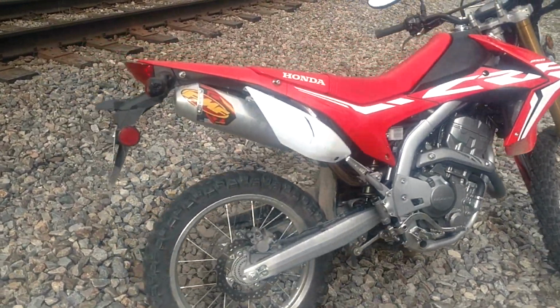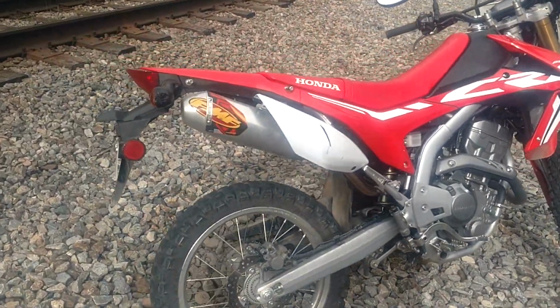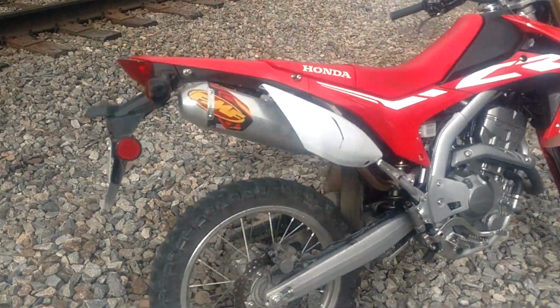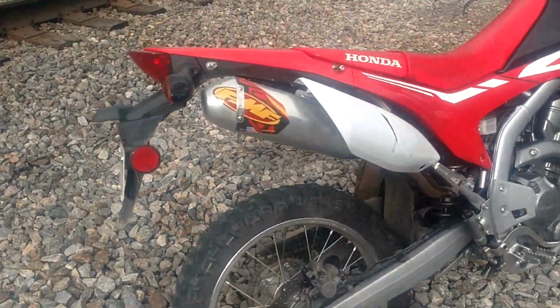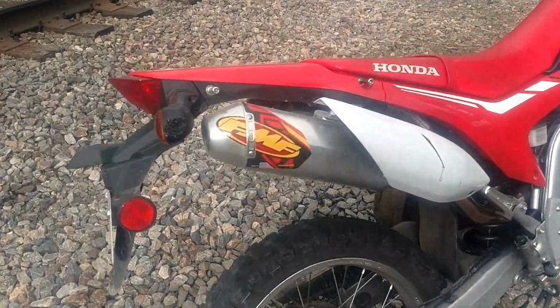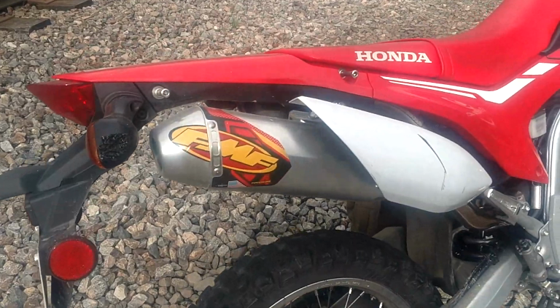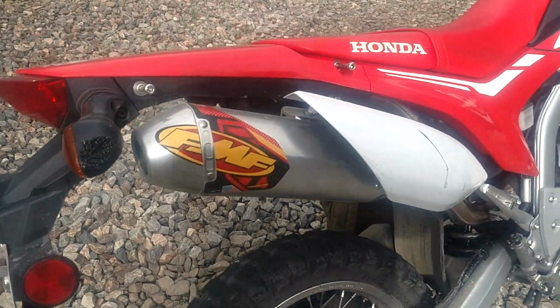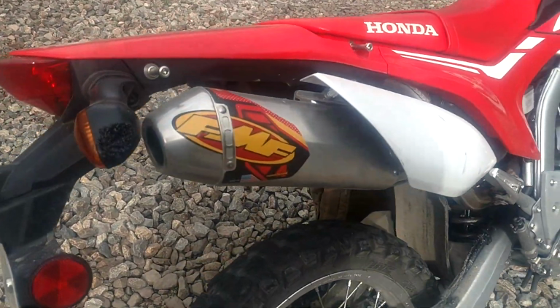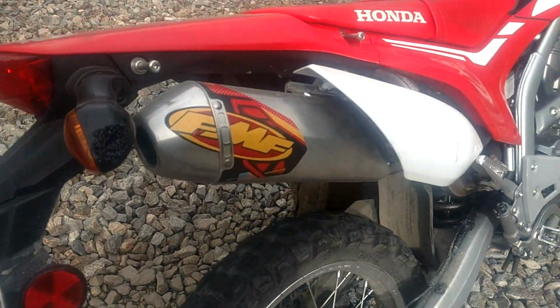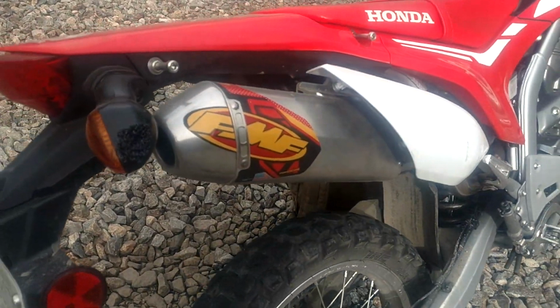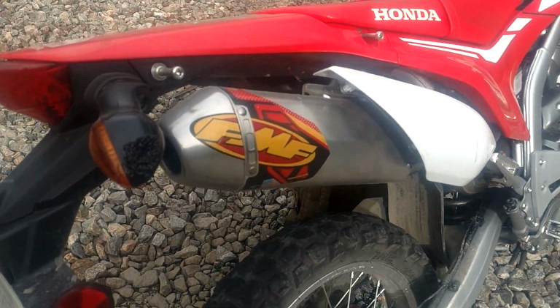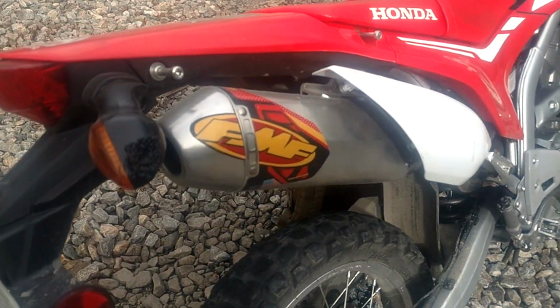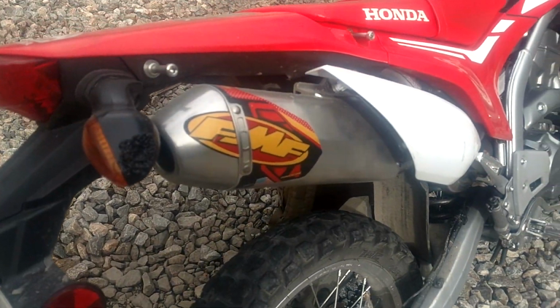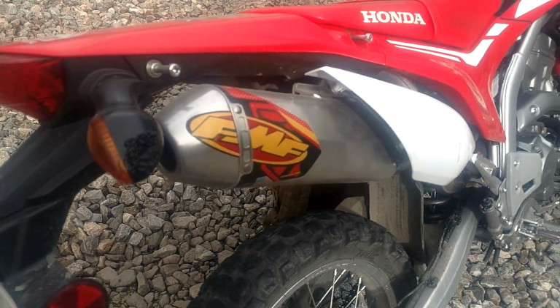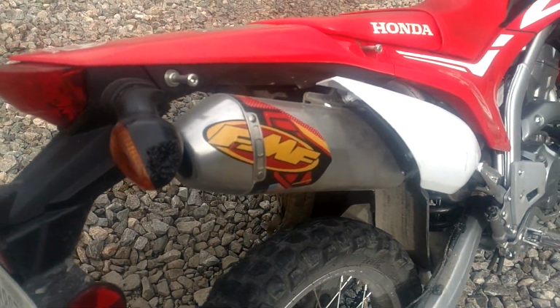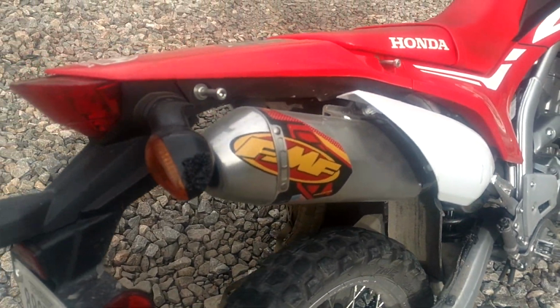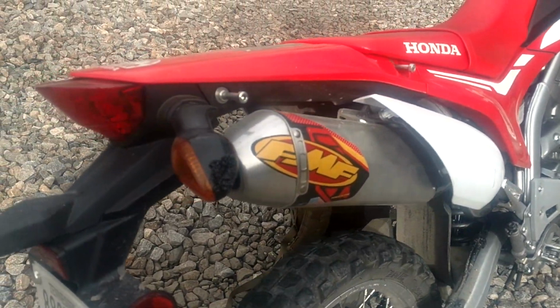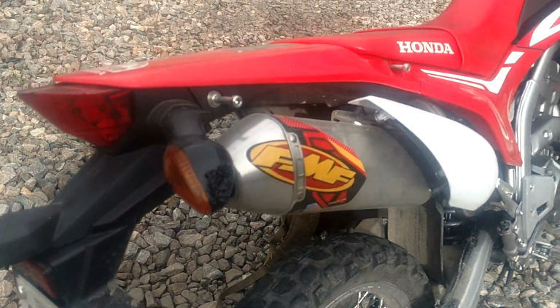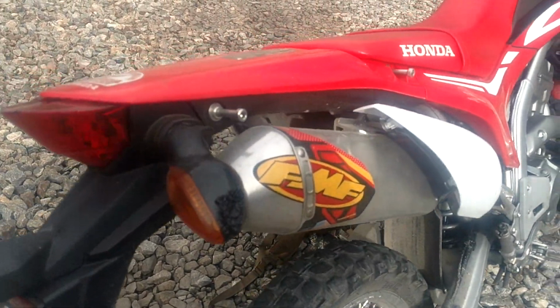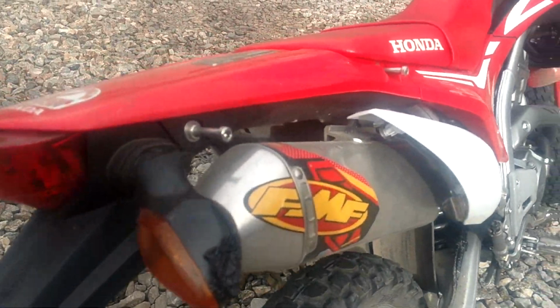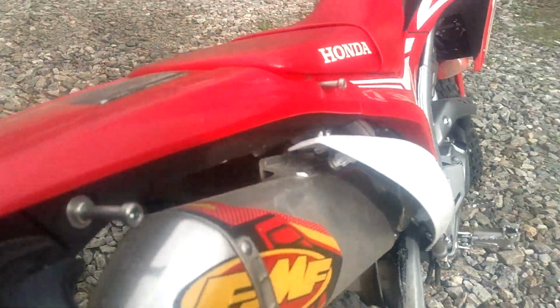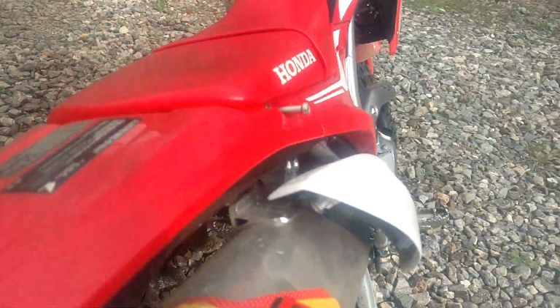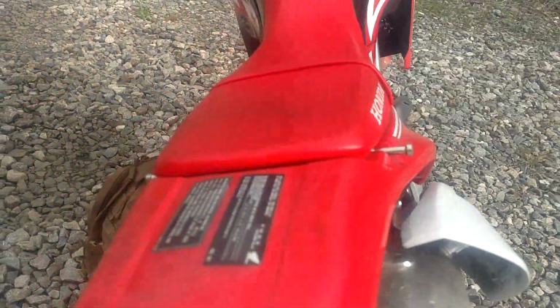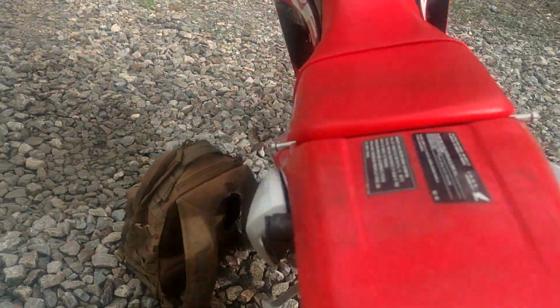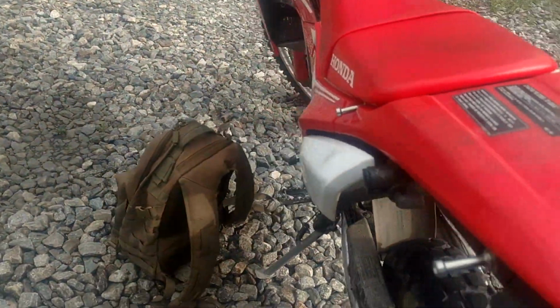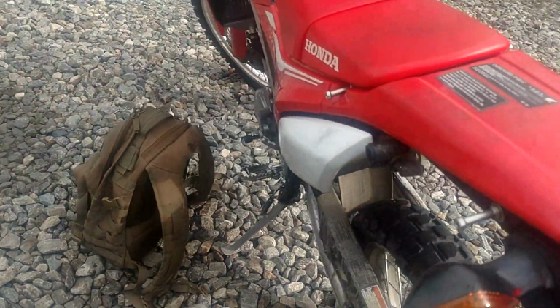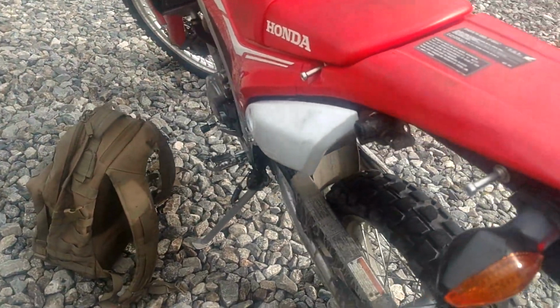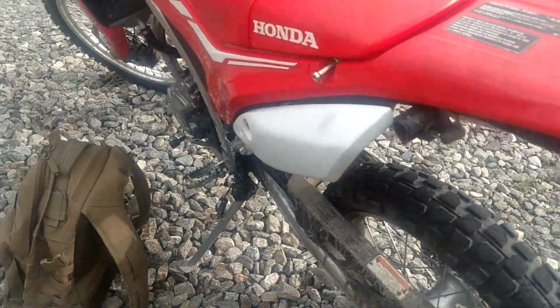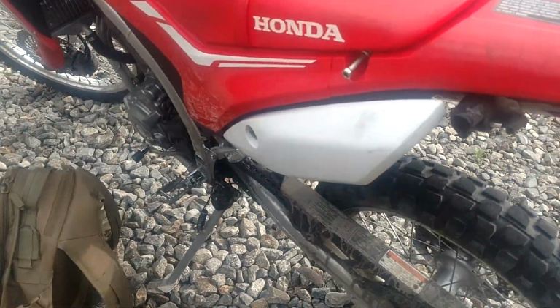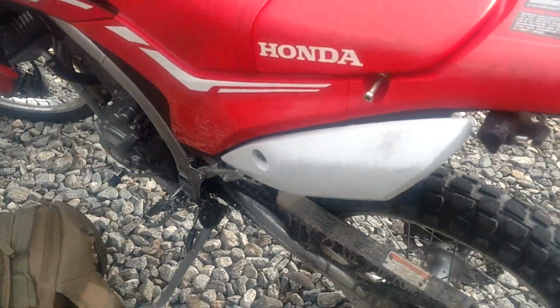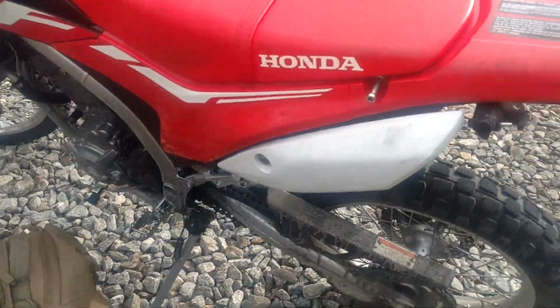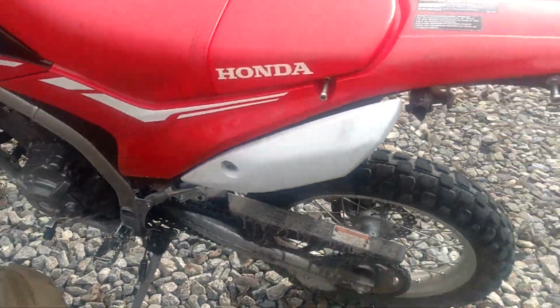He's got the FMF pipe on it. This bike sounds pretty dang good — really like it.